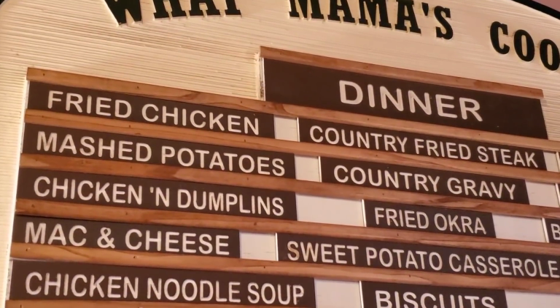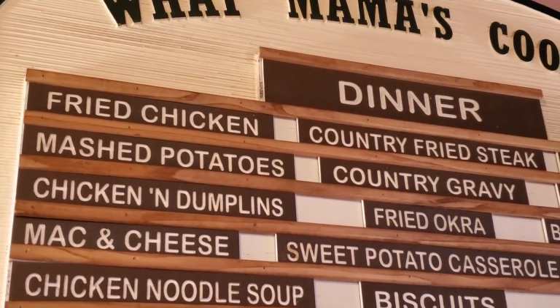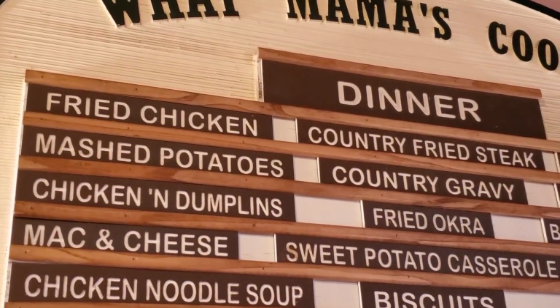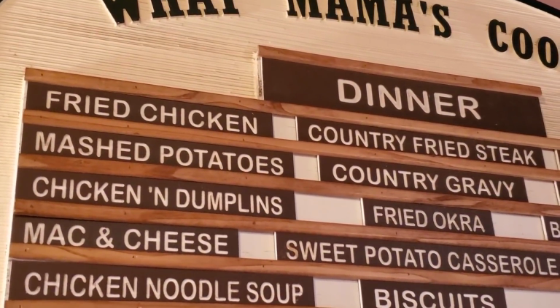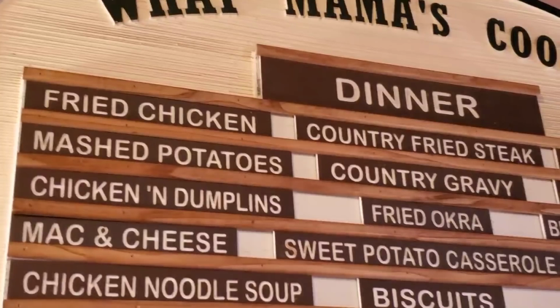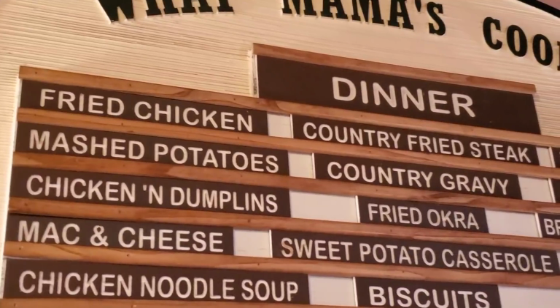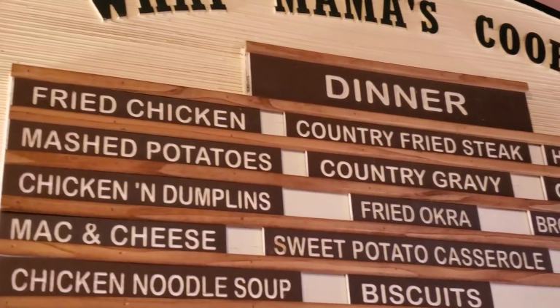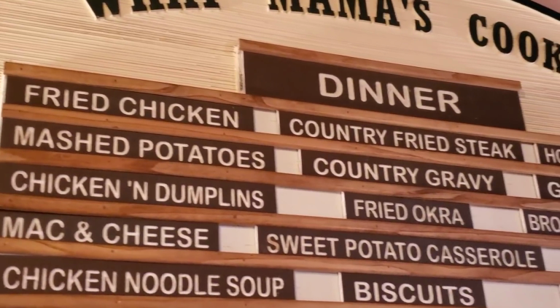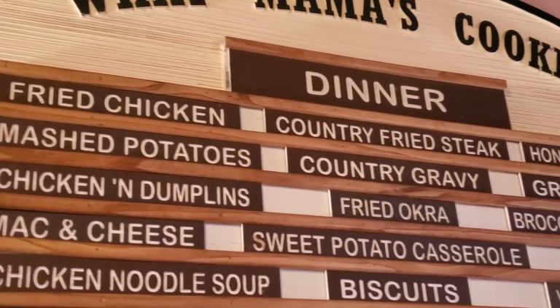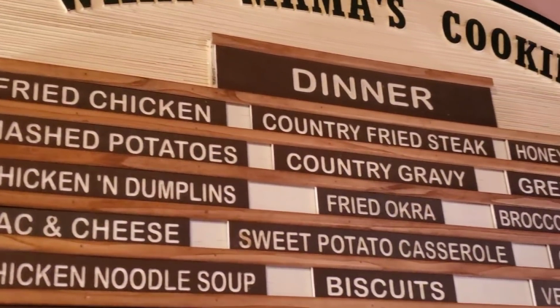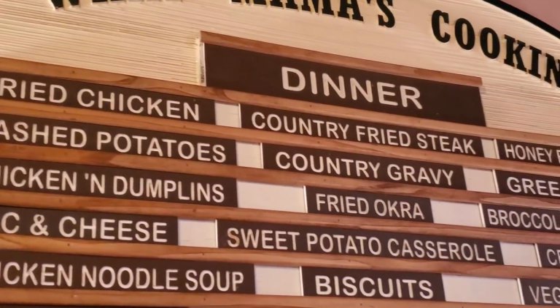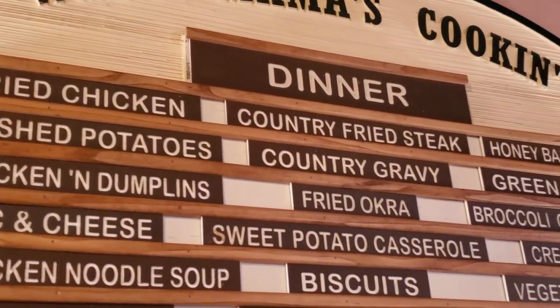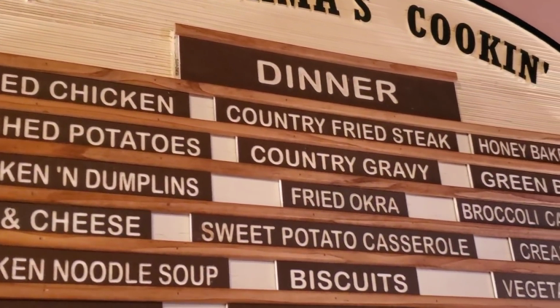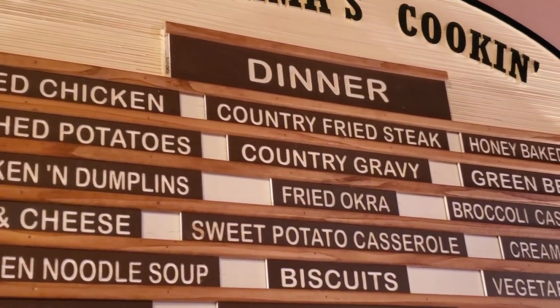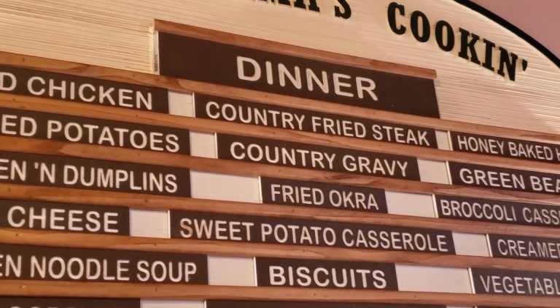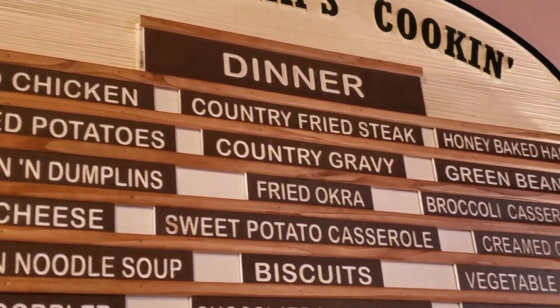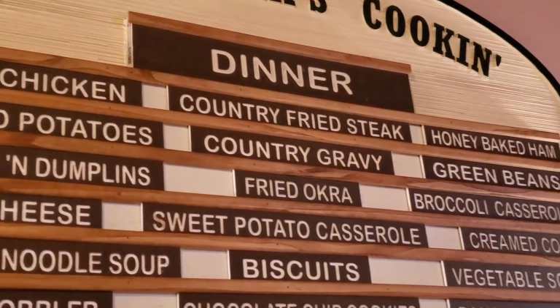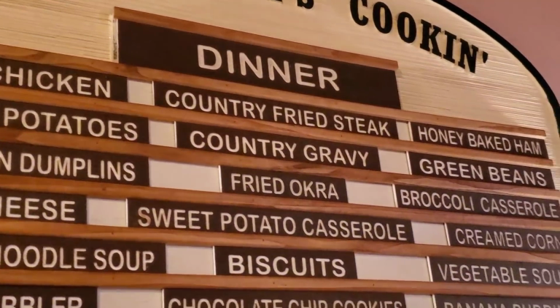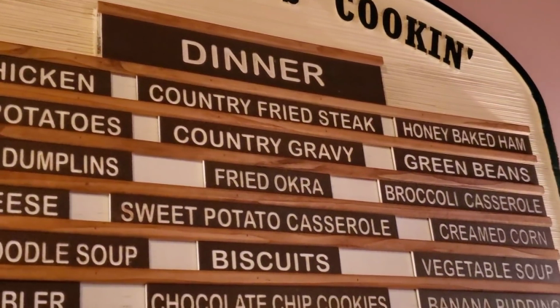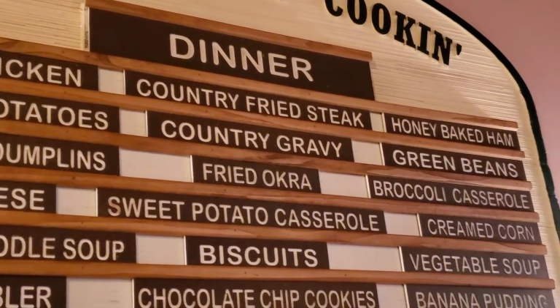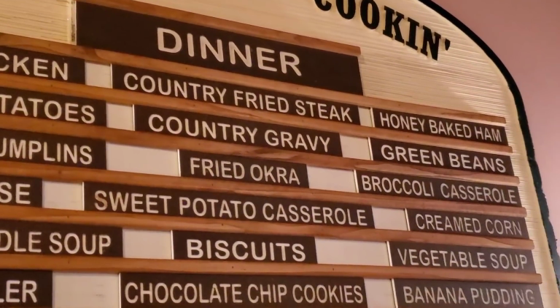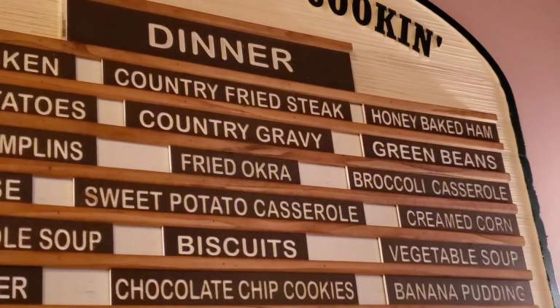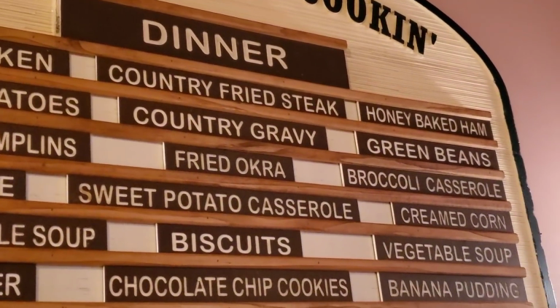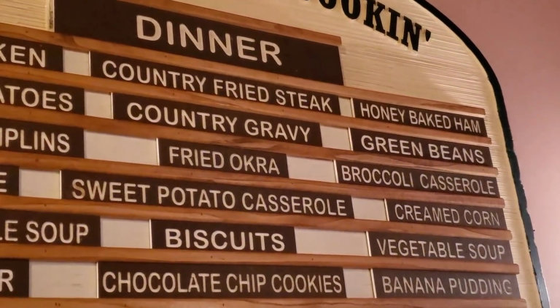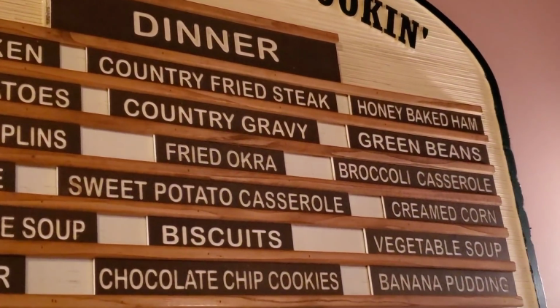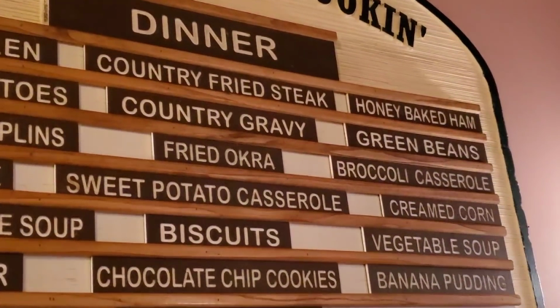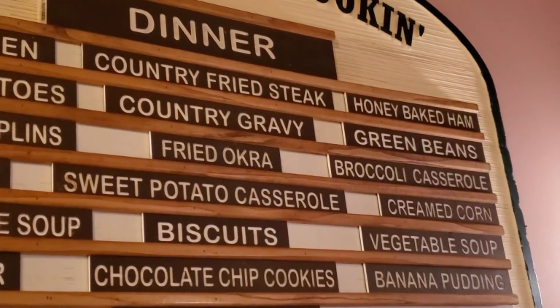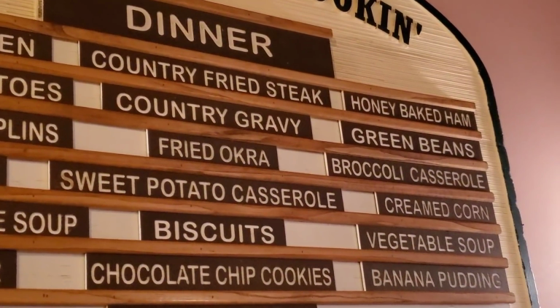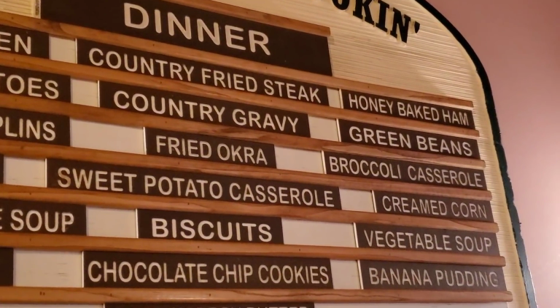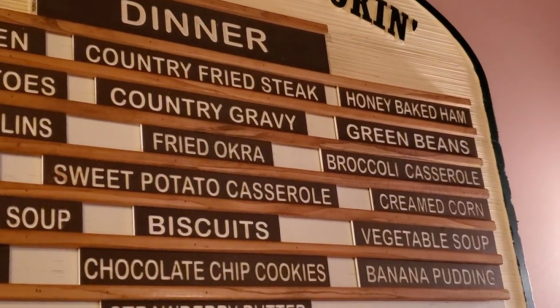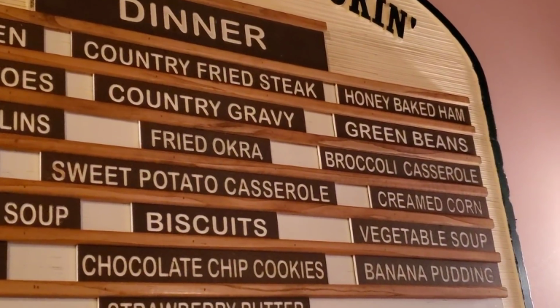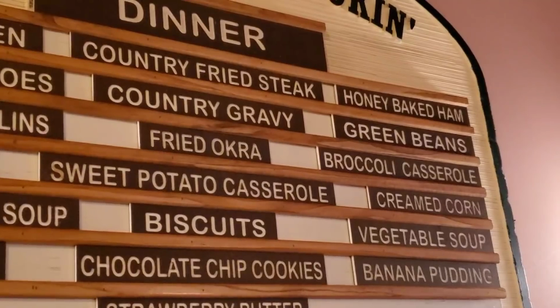Tonight we're going to have fried chicken, country fried steak, and honey-baked ham.